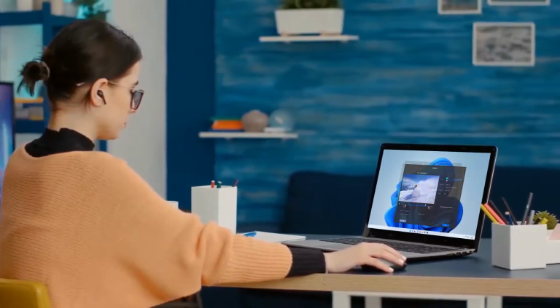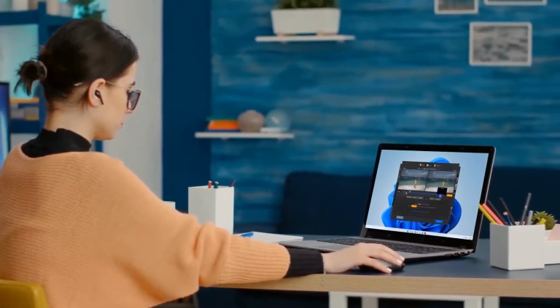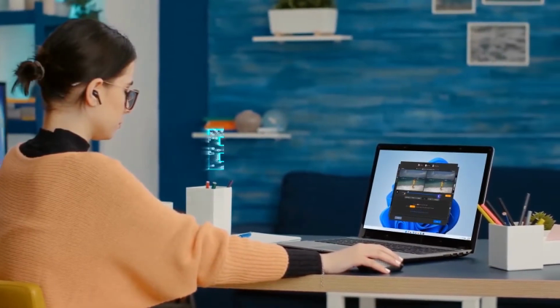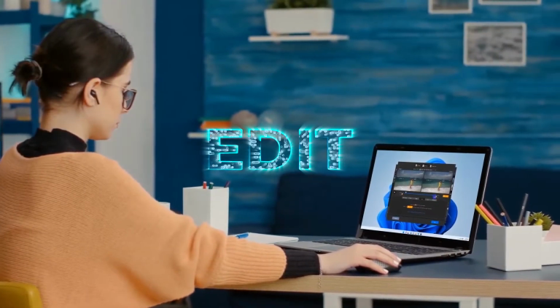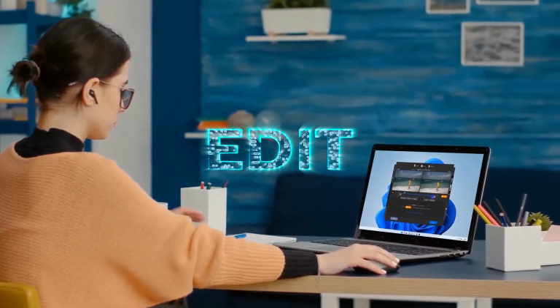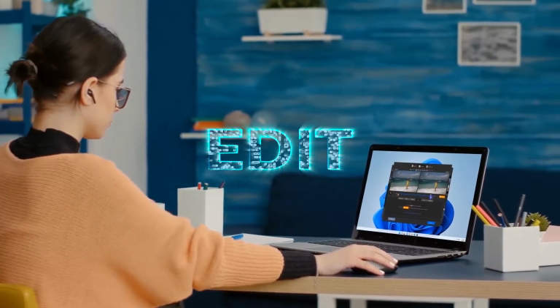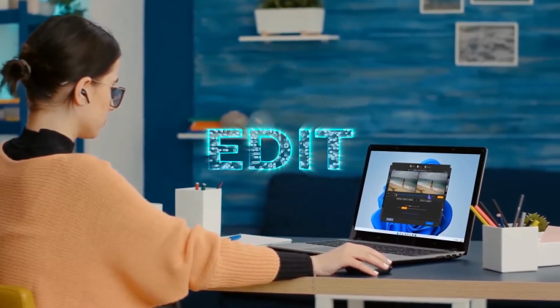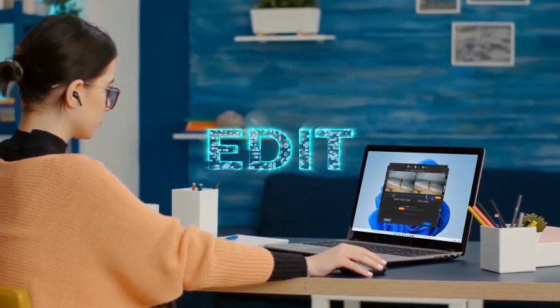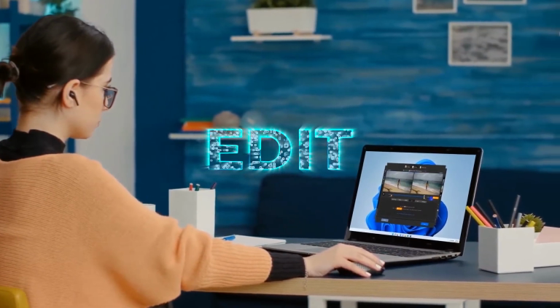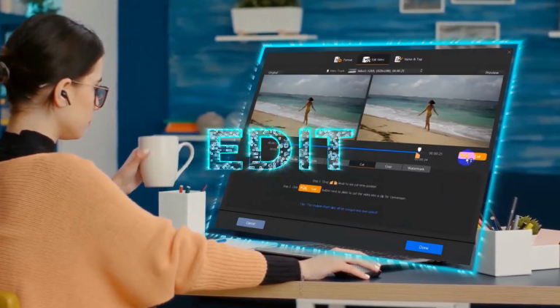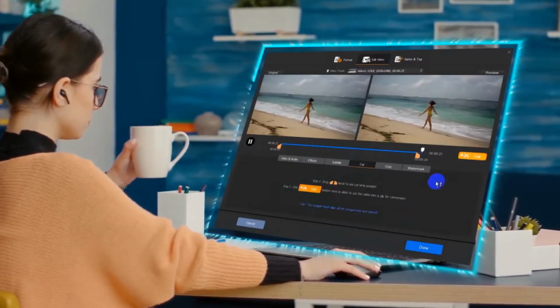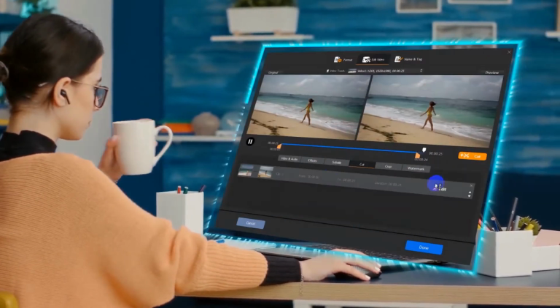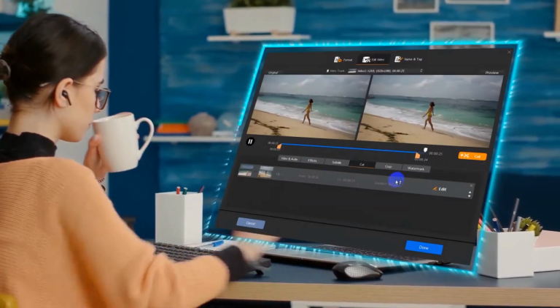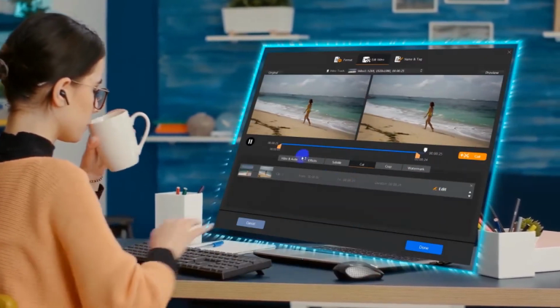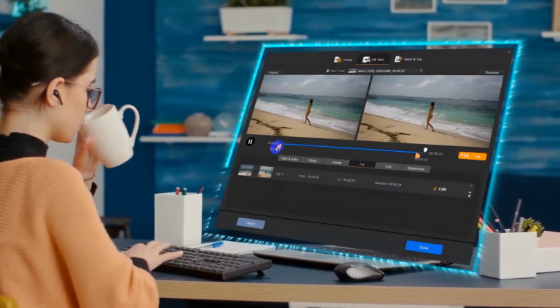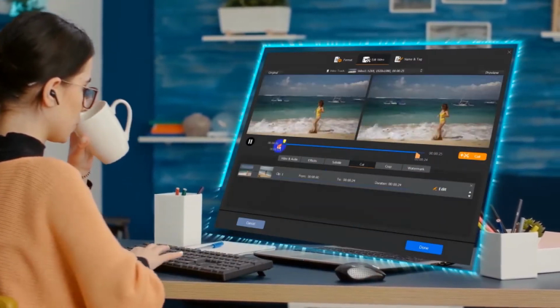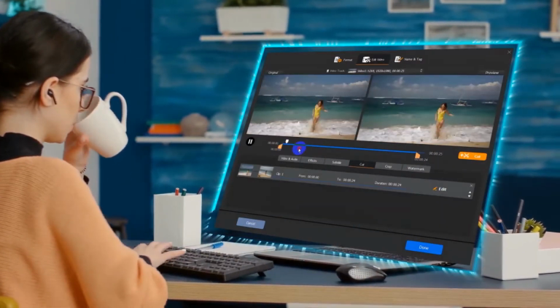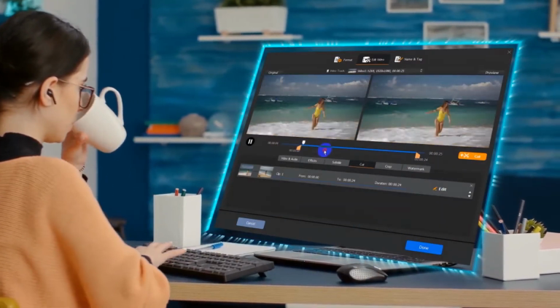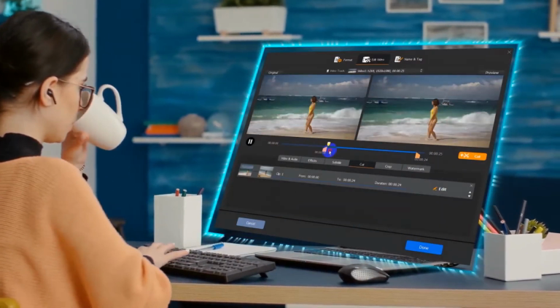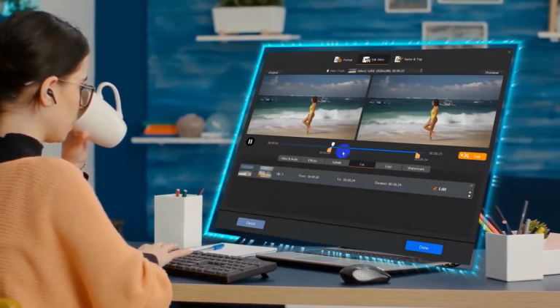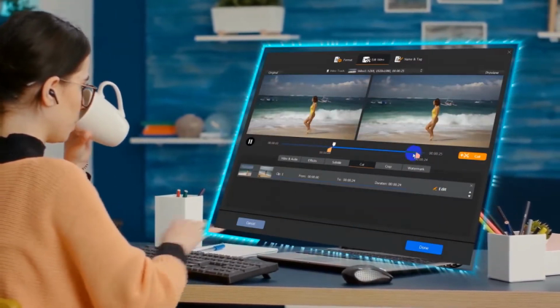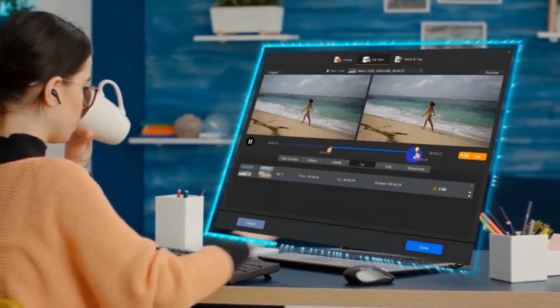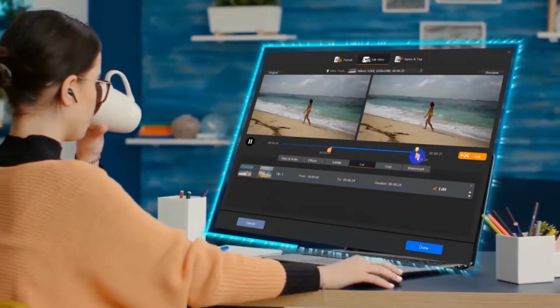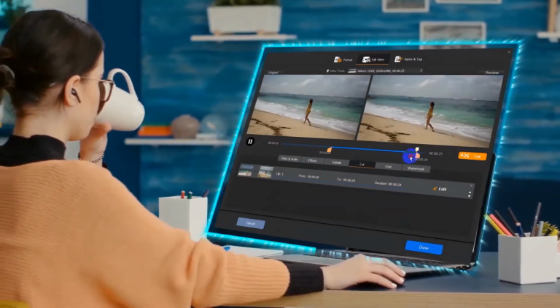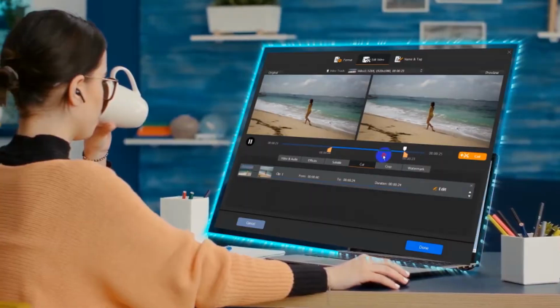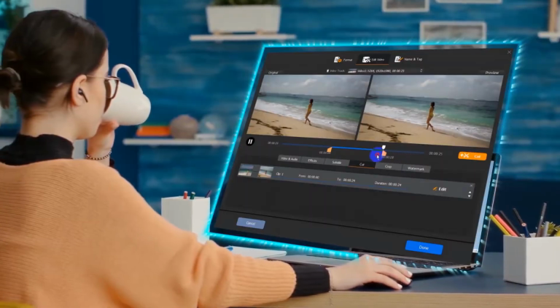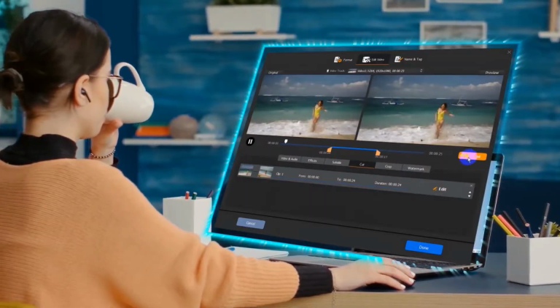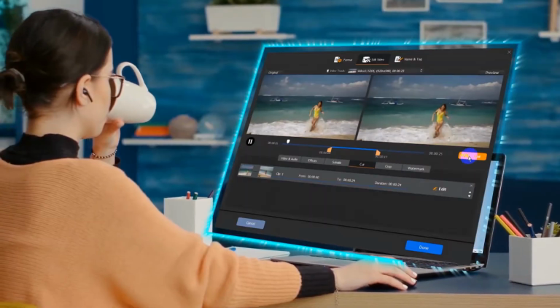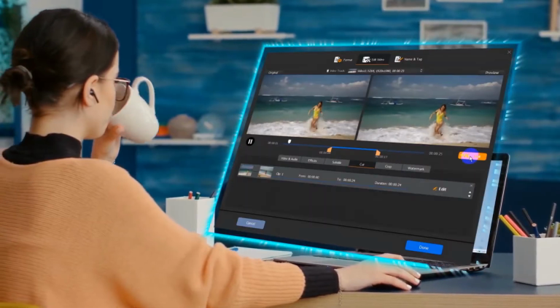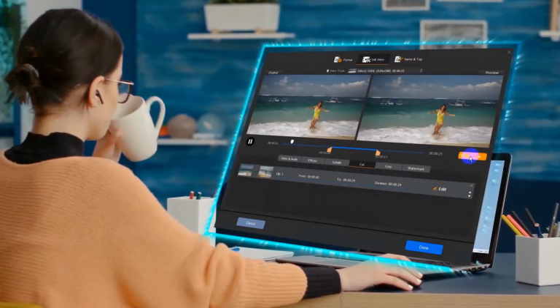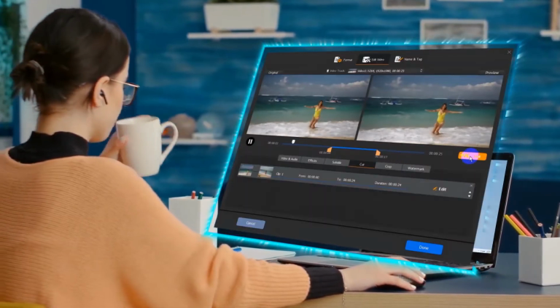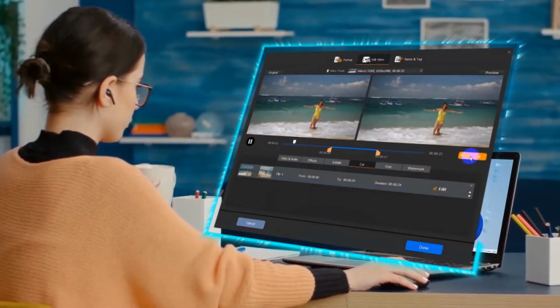Edit video to your needs. Trimming, merging, cropping, subtitling, and more.